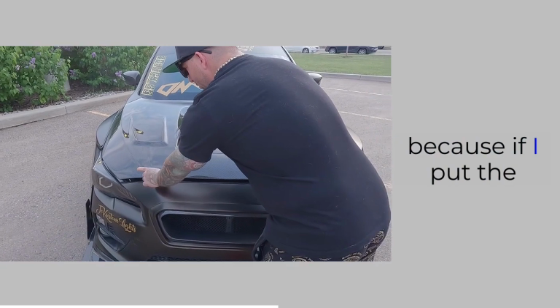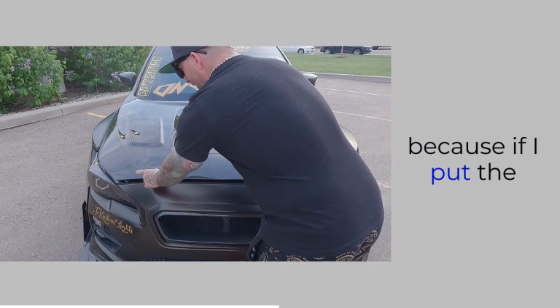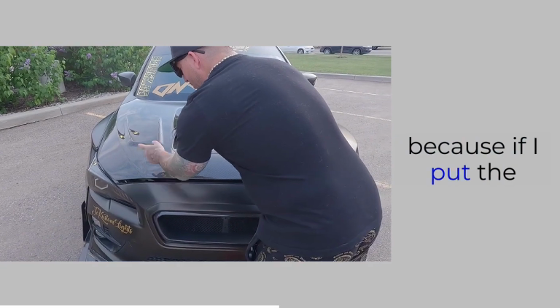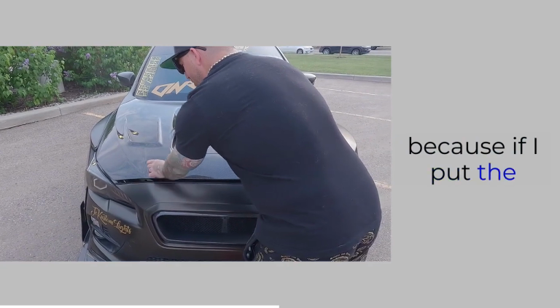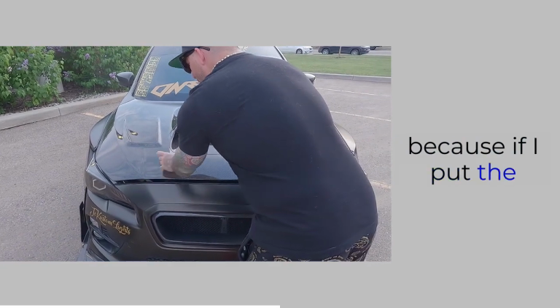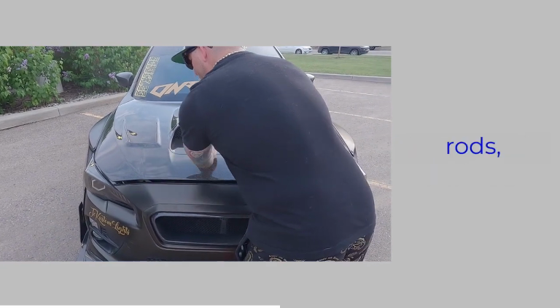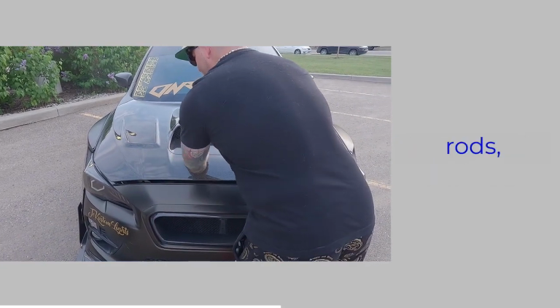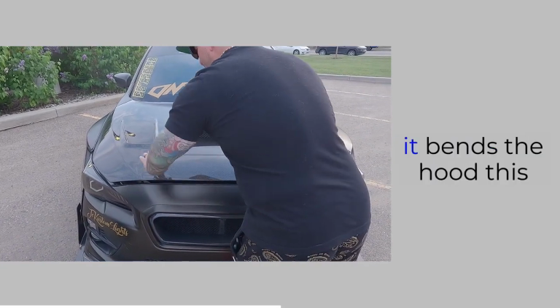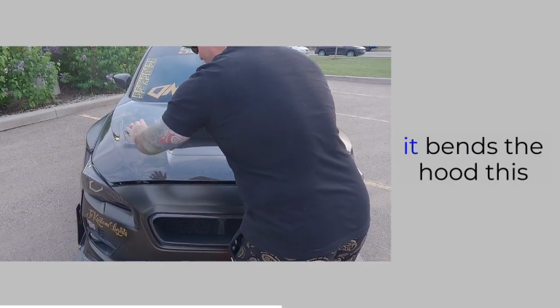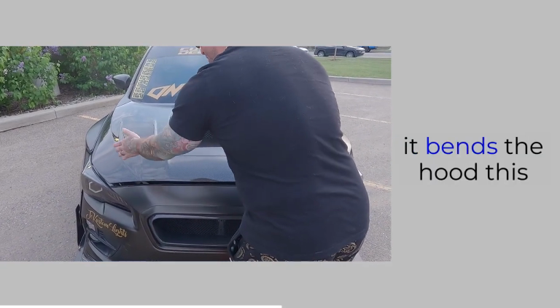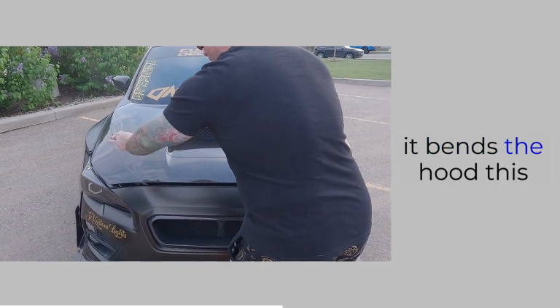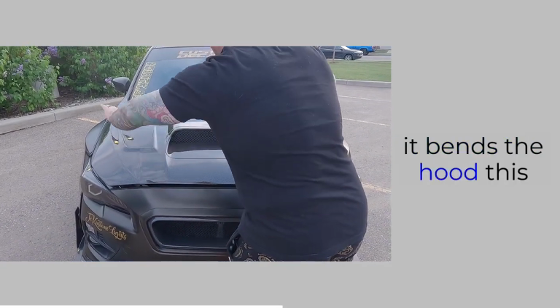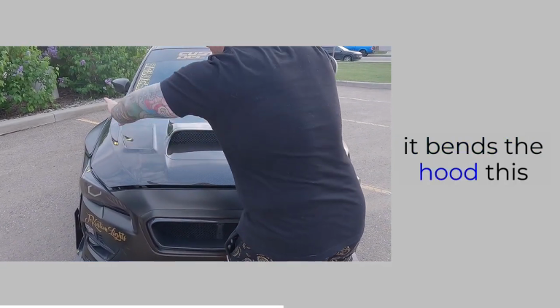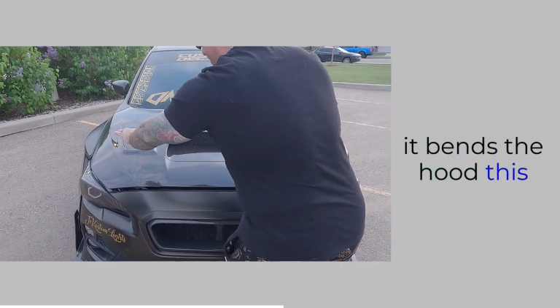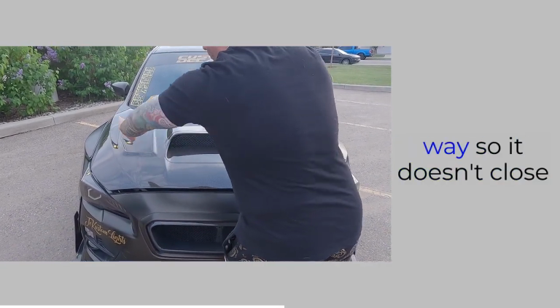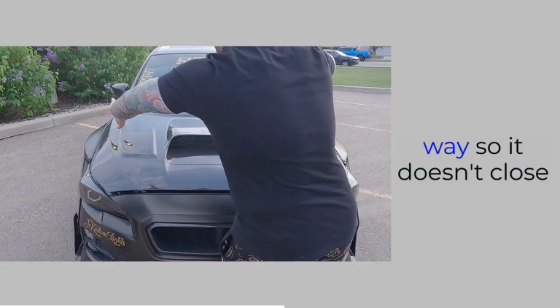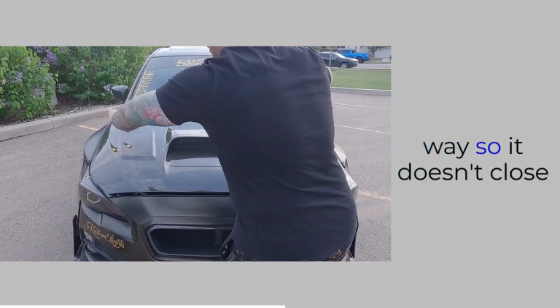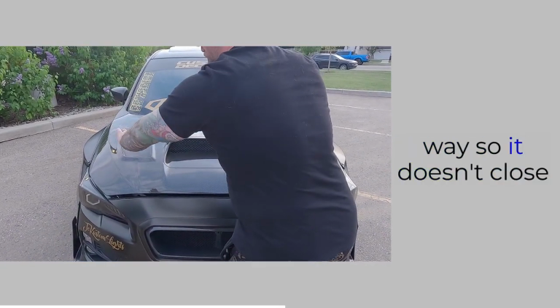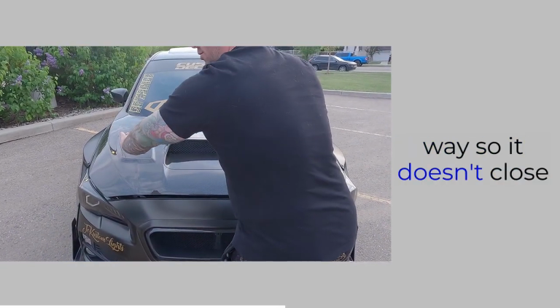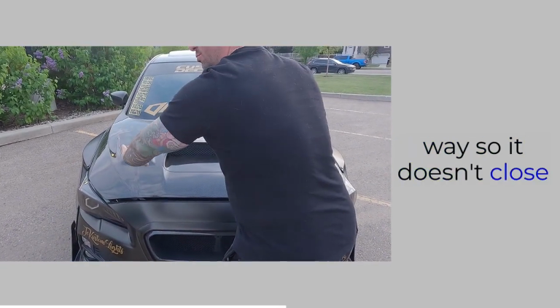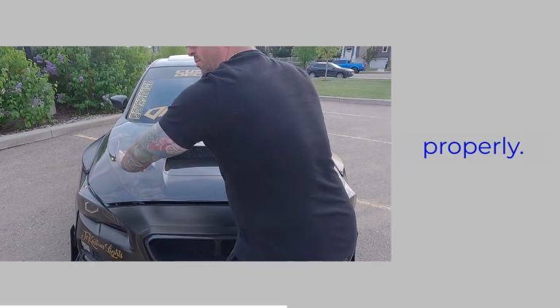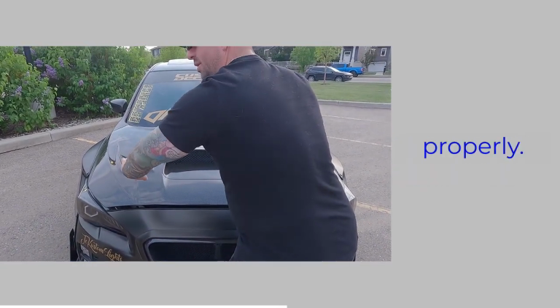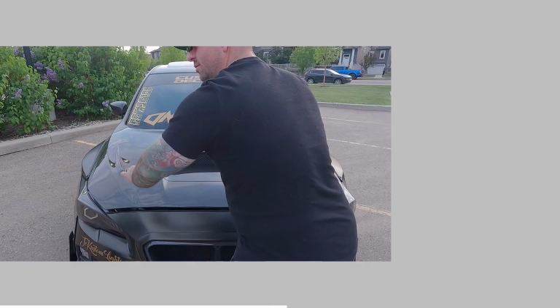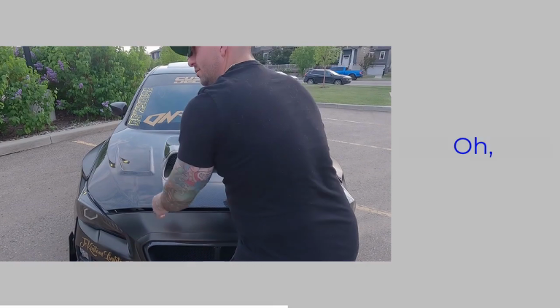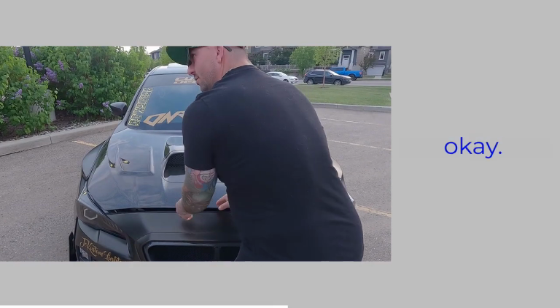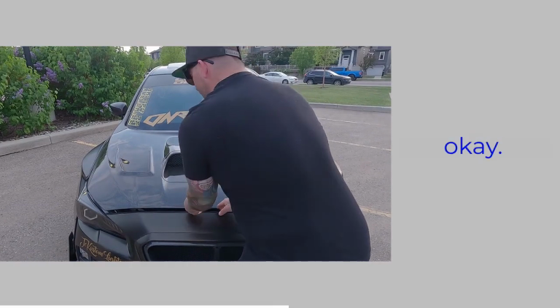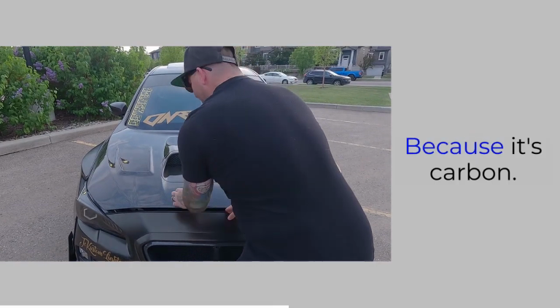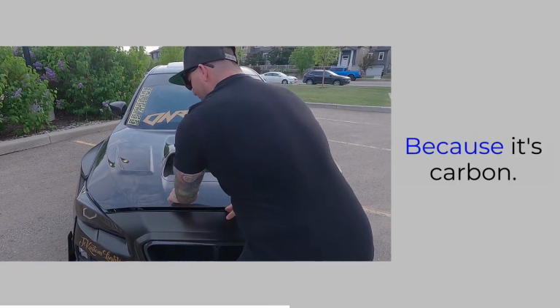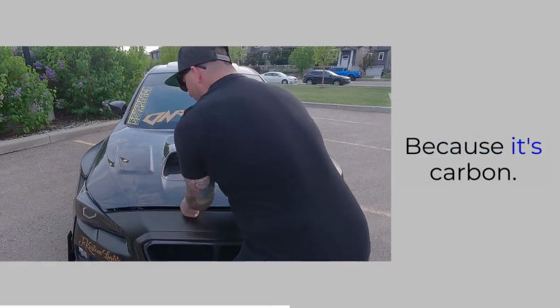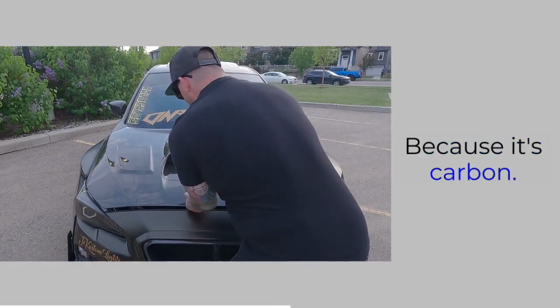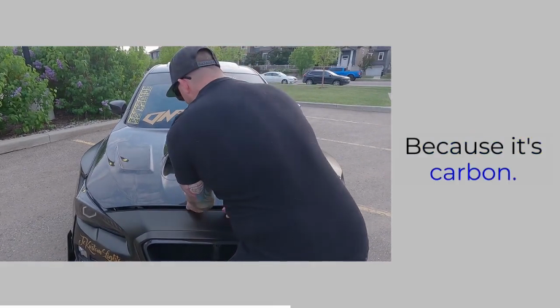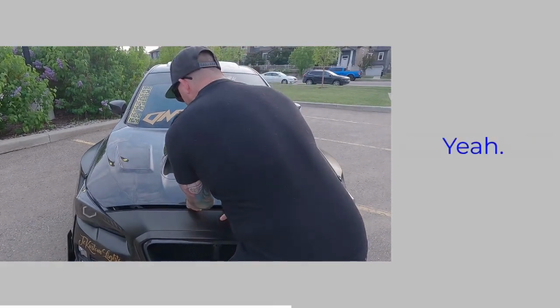We can't just prop the hood open — I have to hold it. I took the rods off because if I put the rods in, it bends the hood and it doesn't close properly. Because it's carbon.